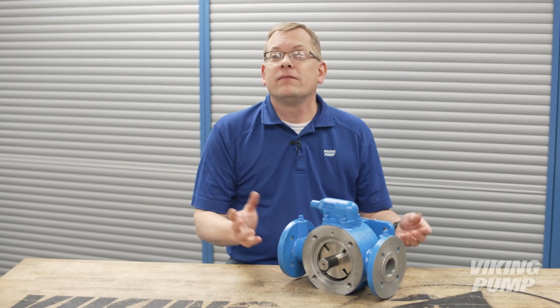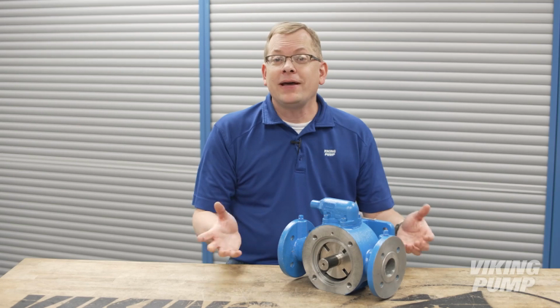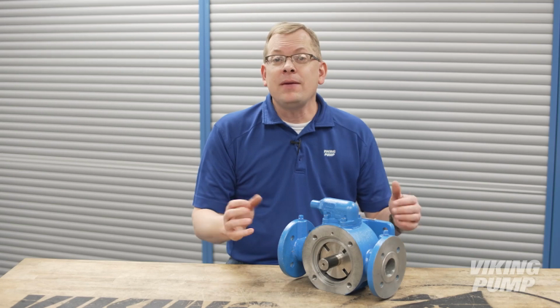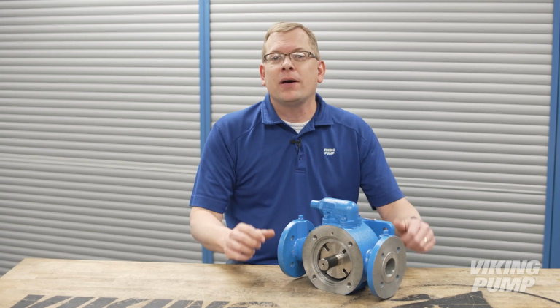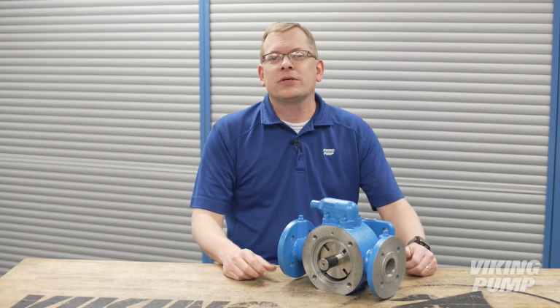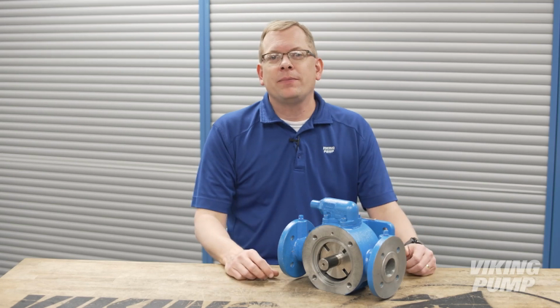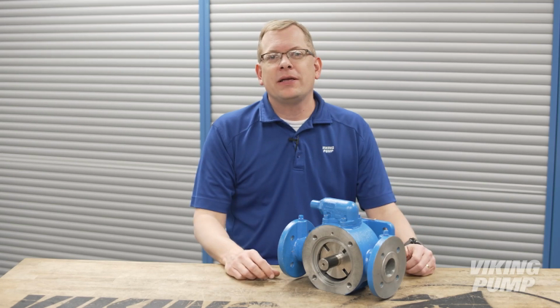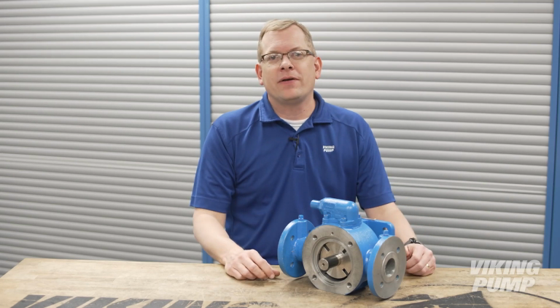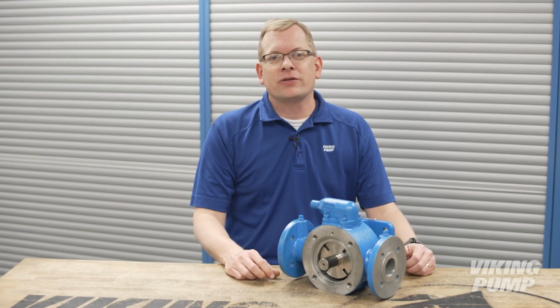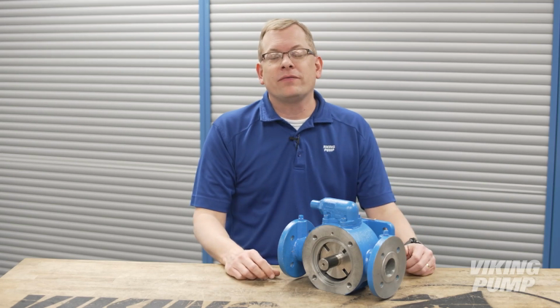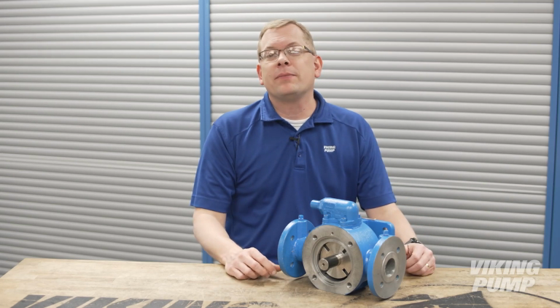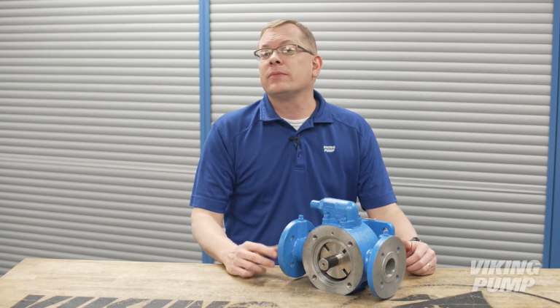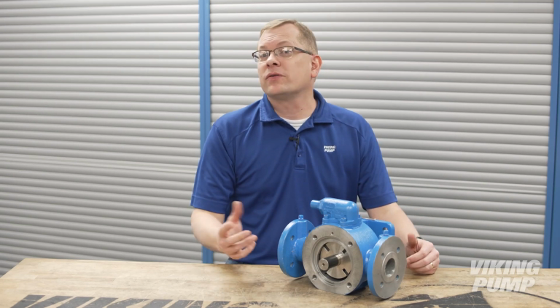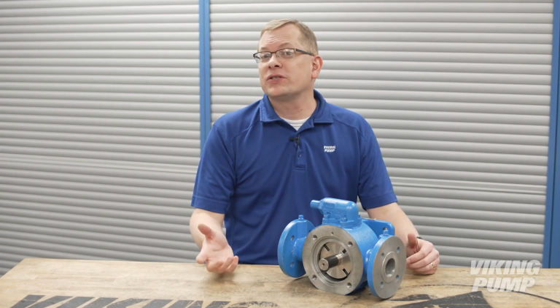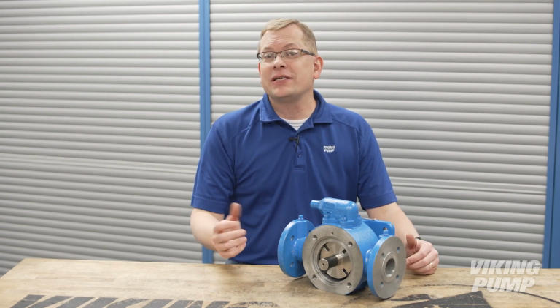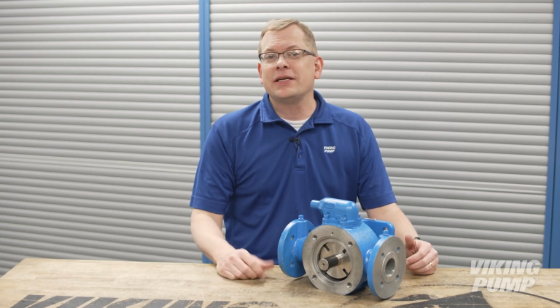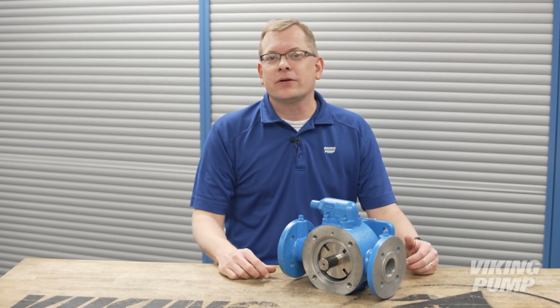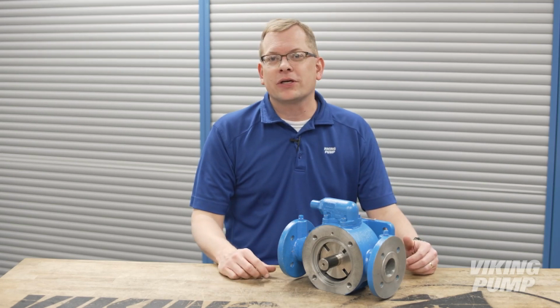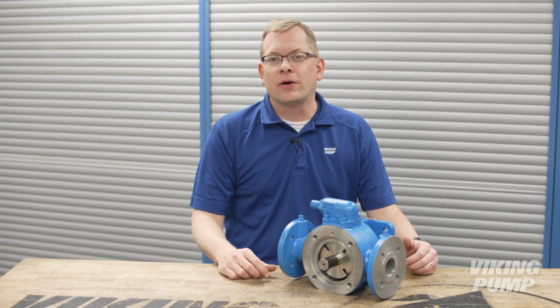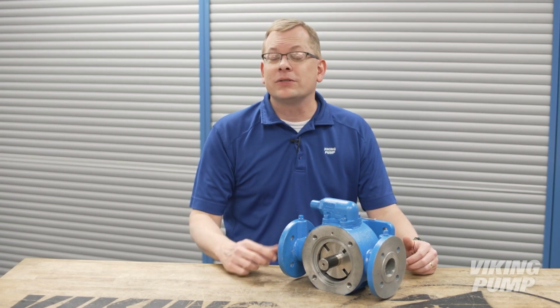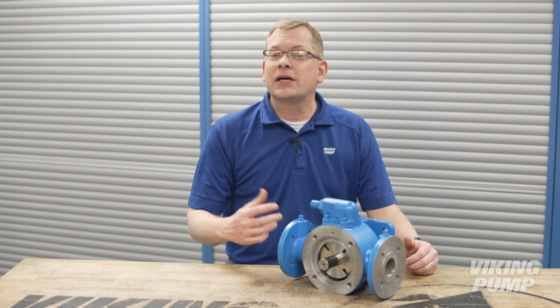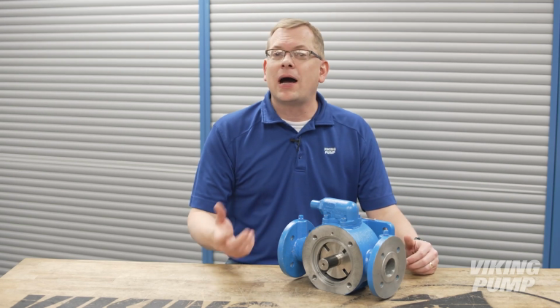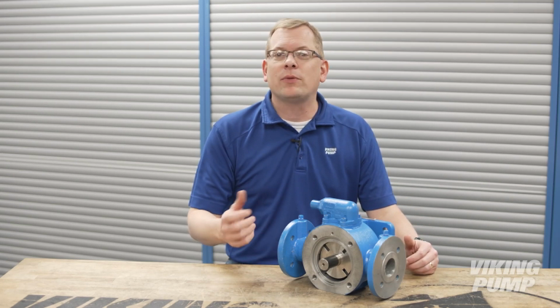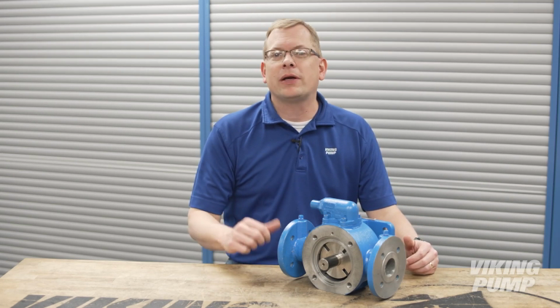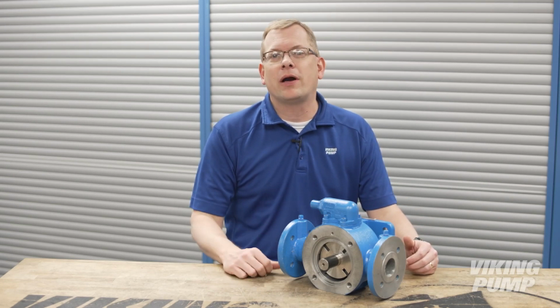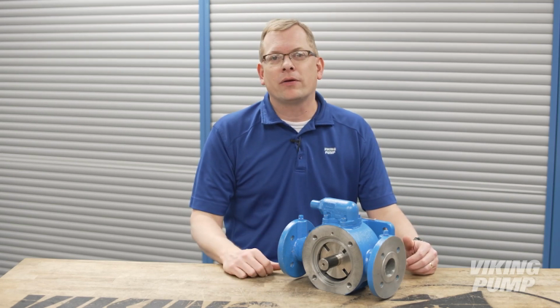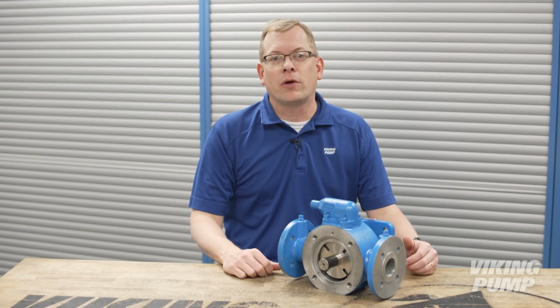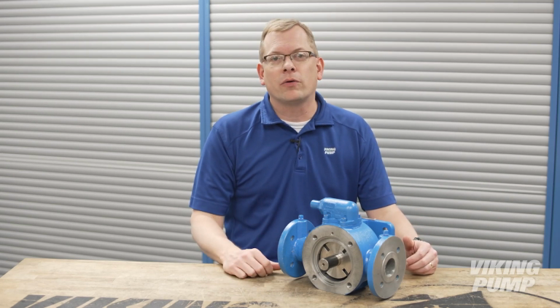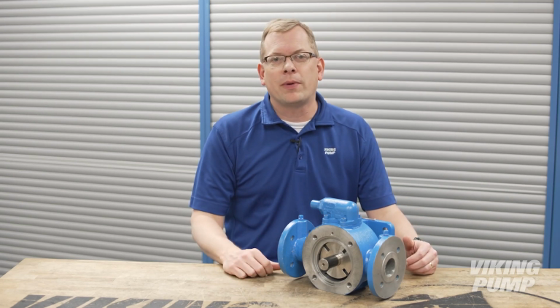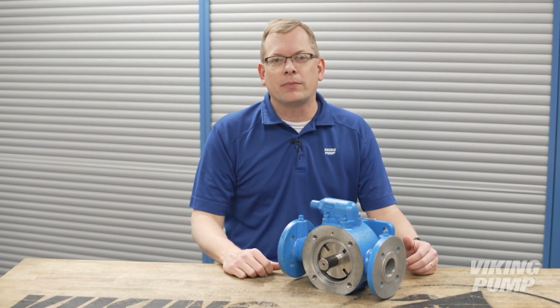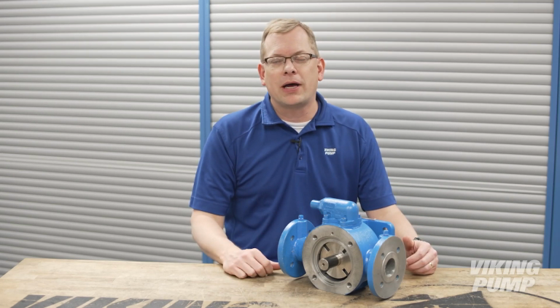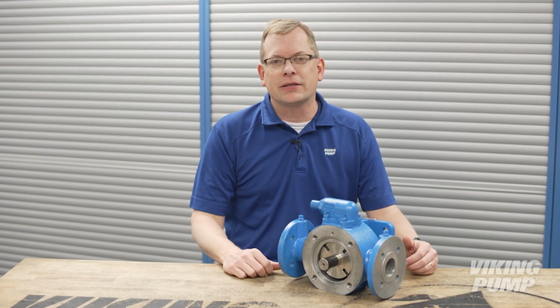Viking Pump started manufacturing vane pumps over 60 years ago to complement our other rotary pump lines.